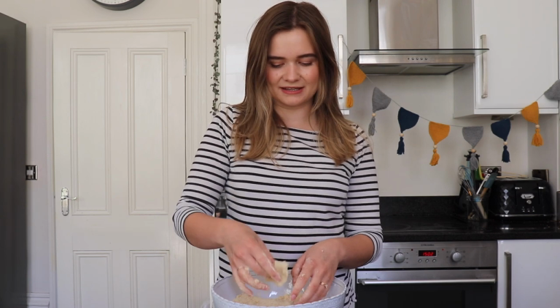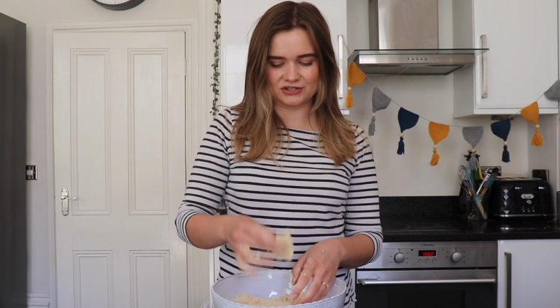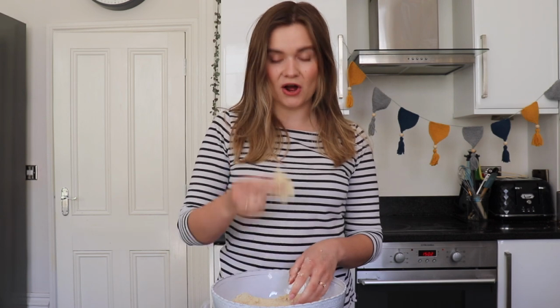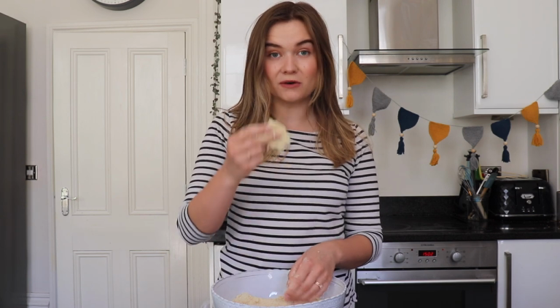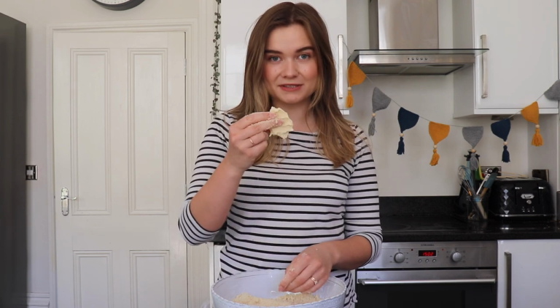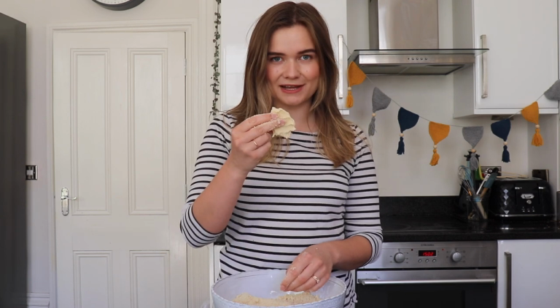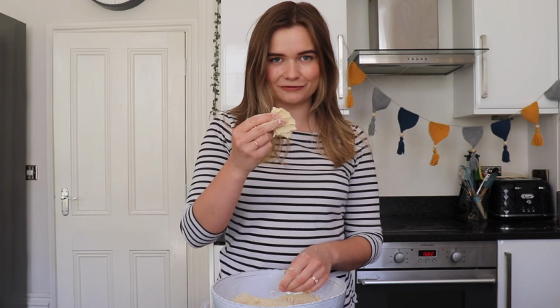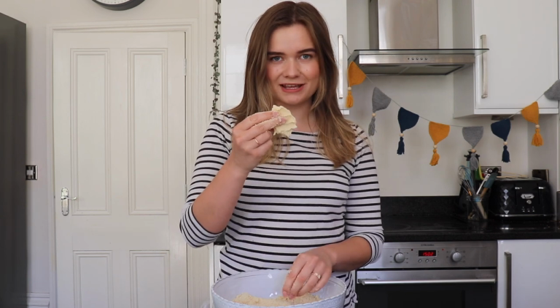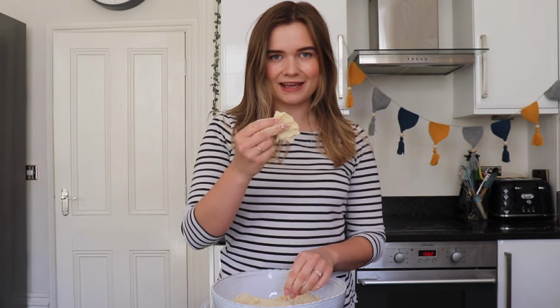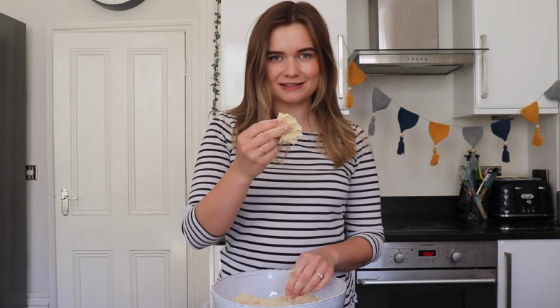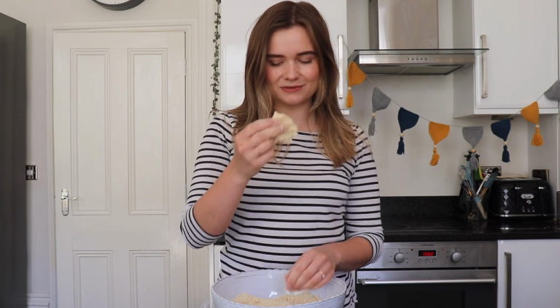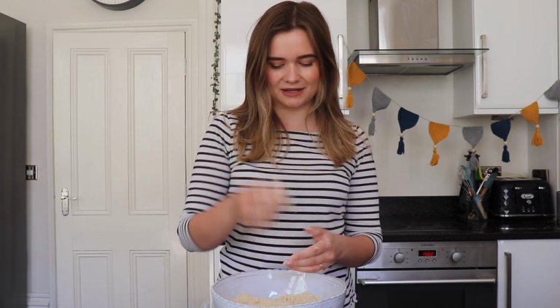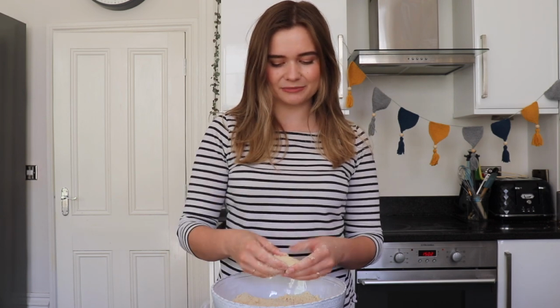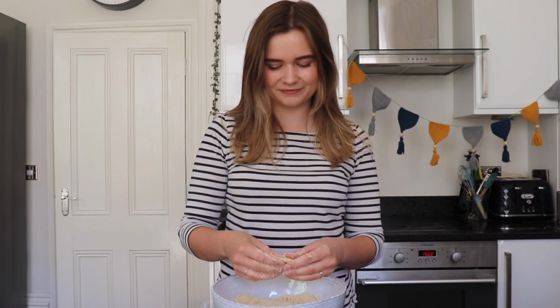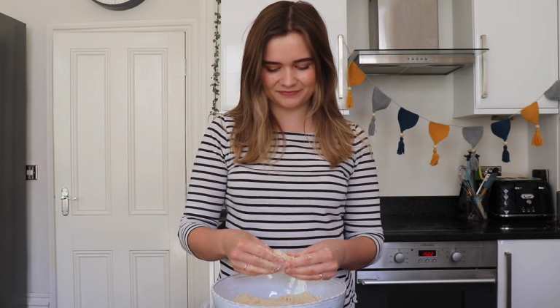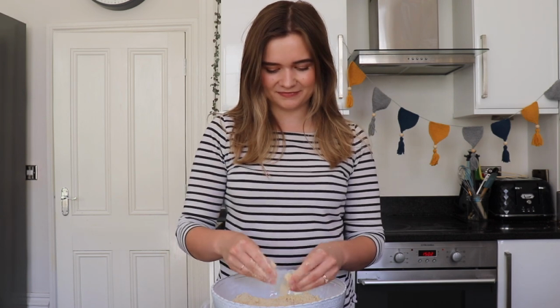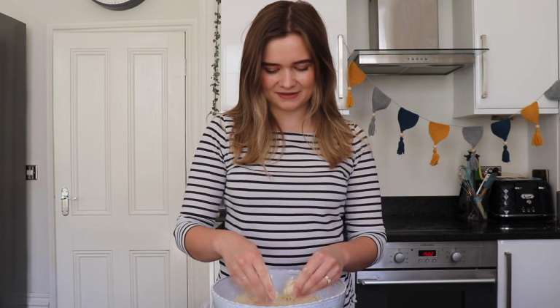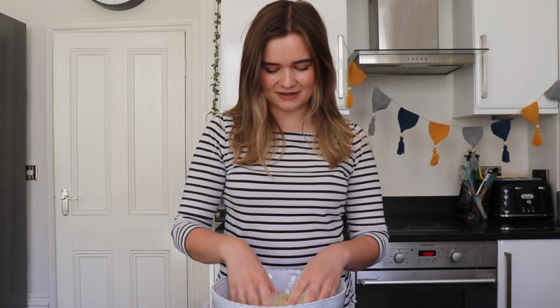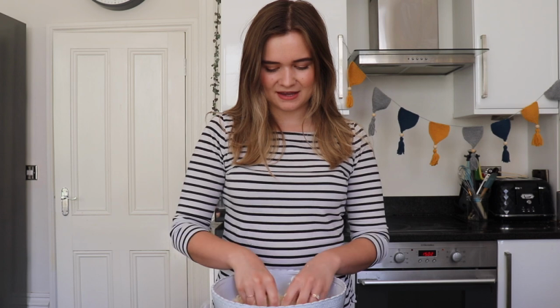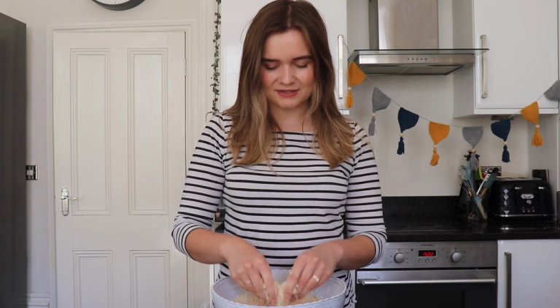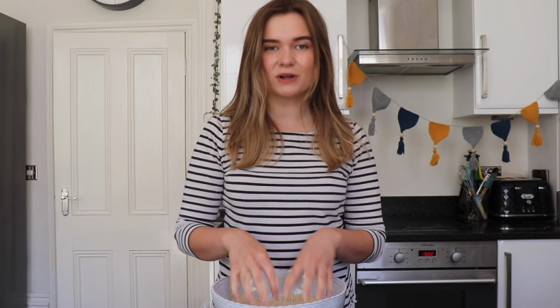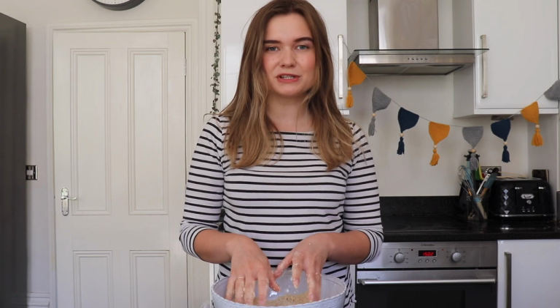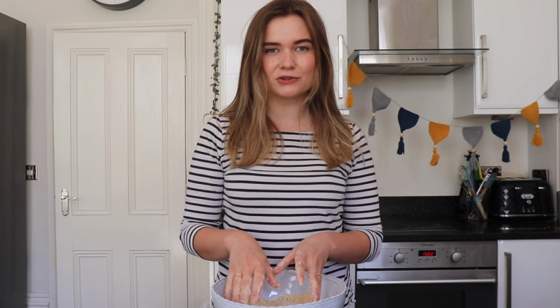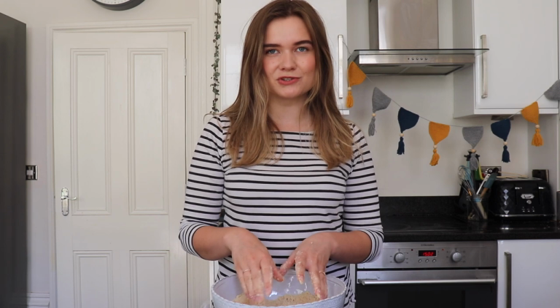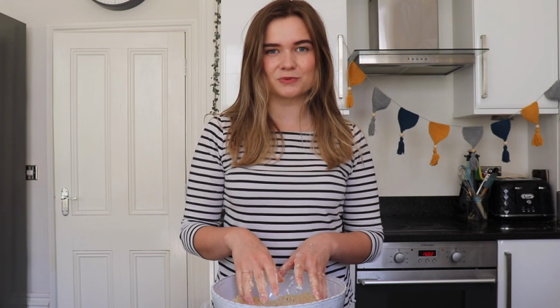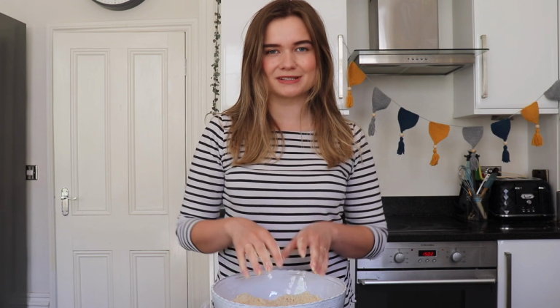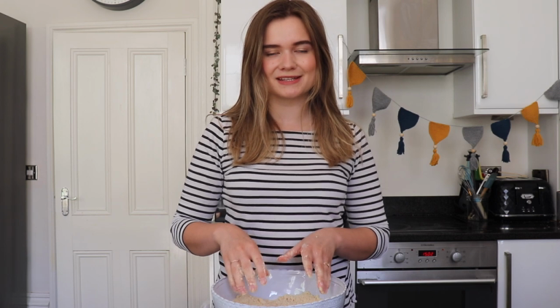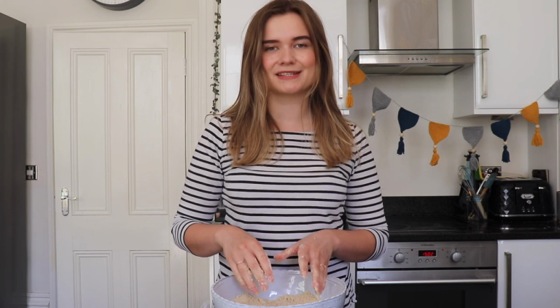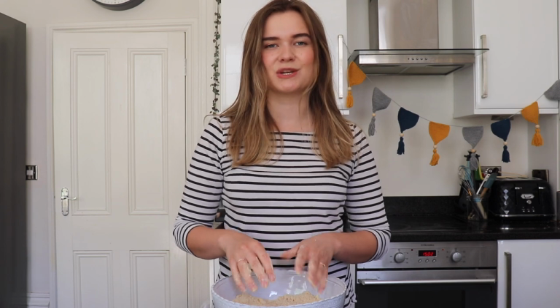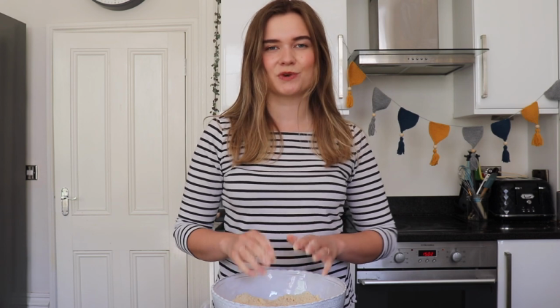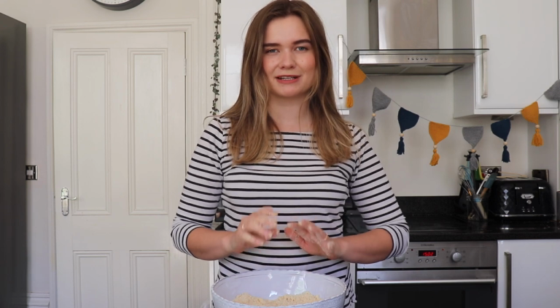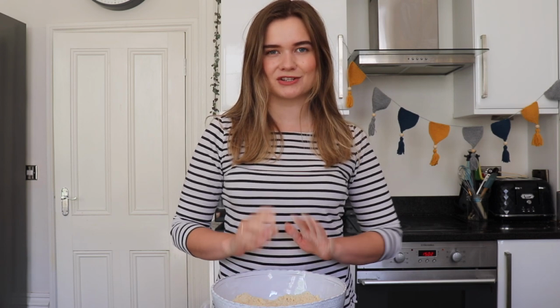When you squeeze it together it should hold itself into a lump. Once you've got your shortbread to this stage, we are ready to chop up our honeycomb.